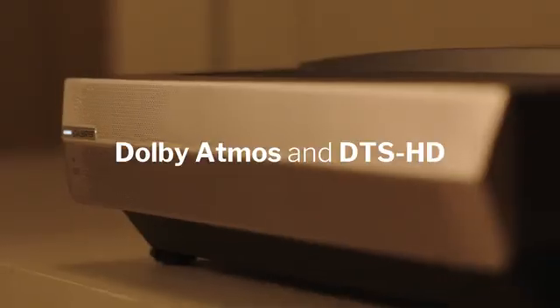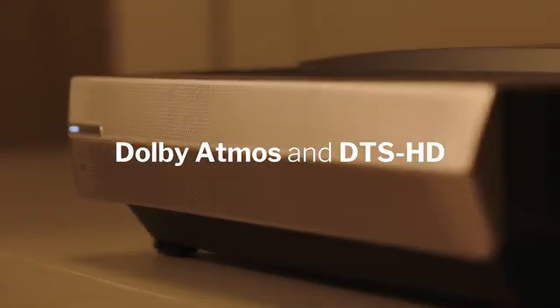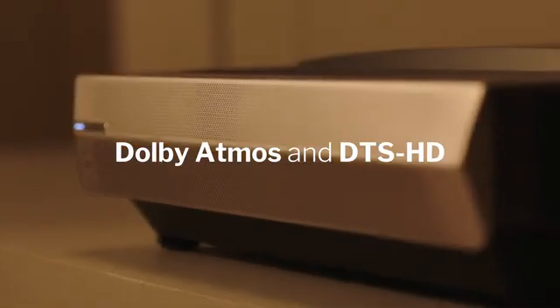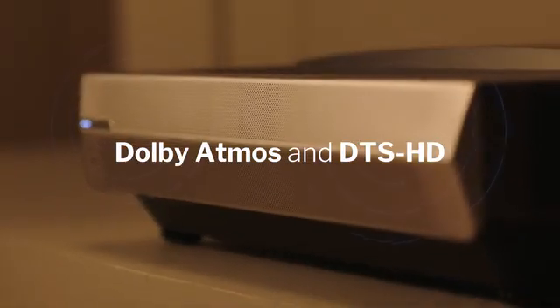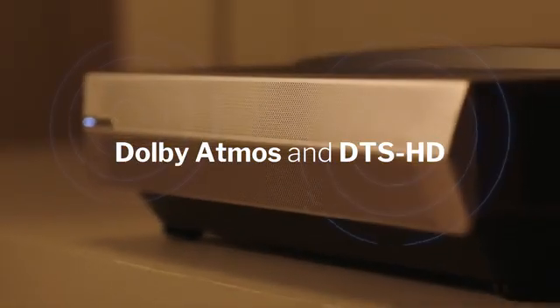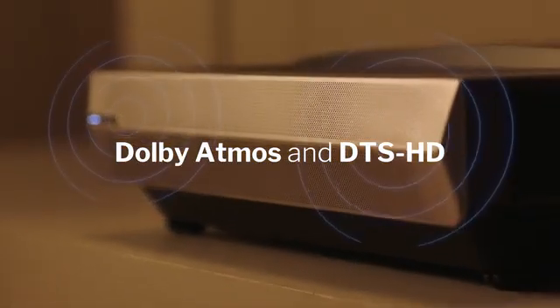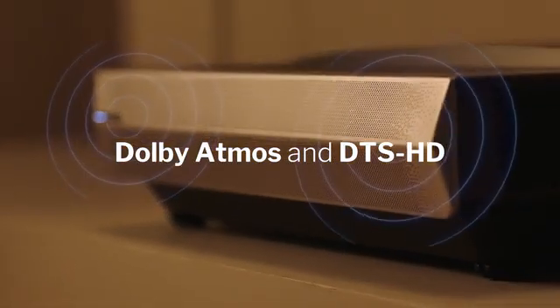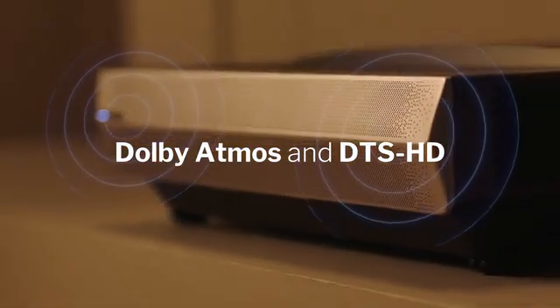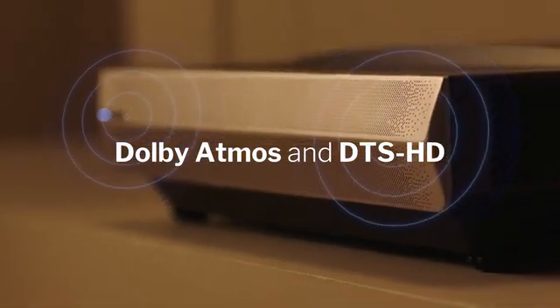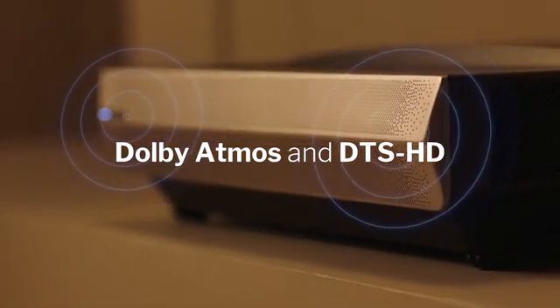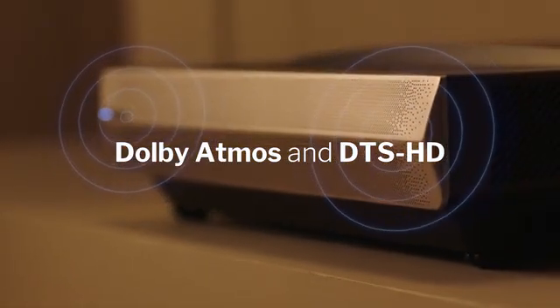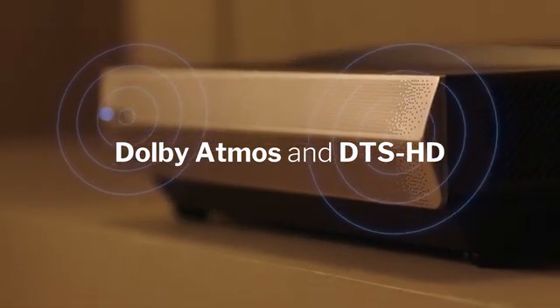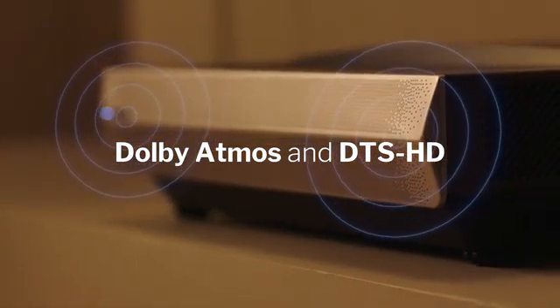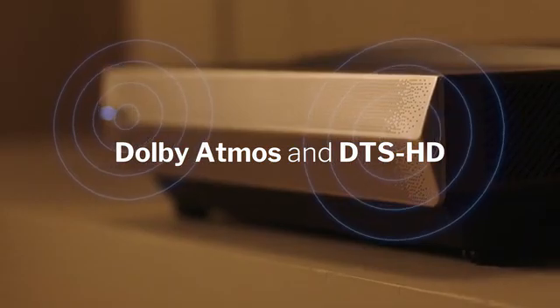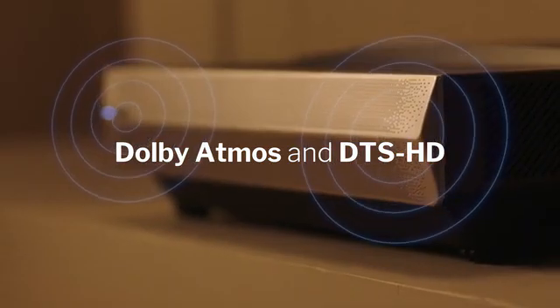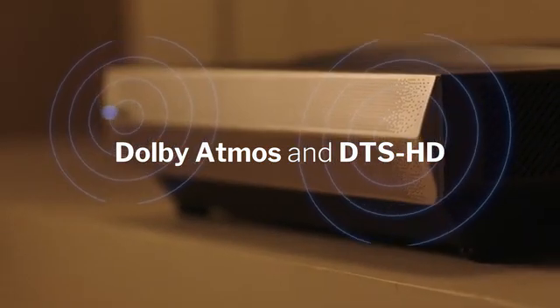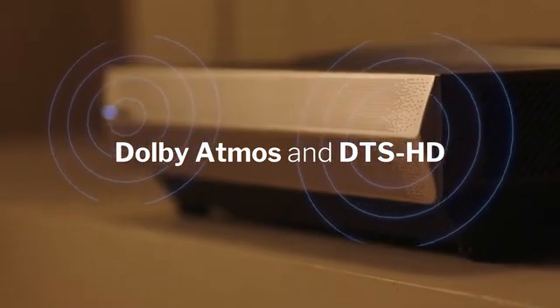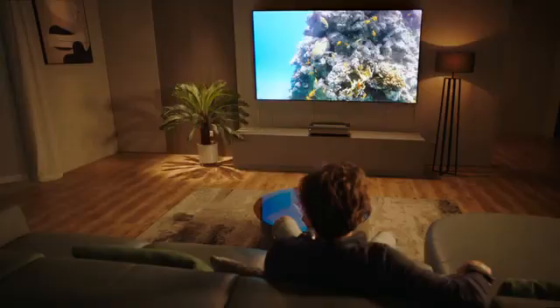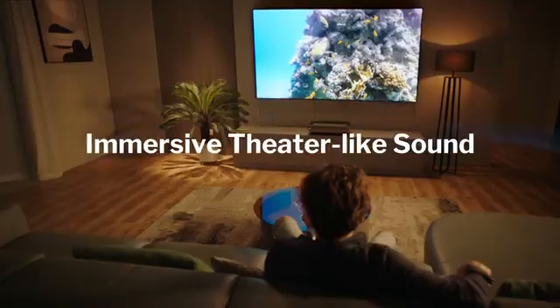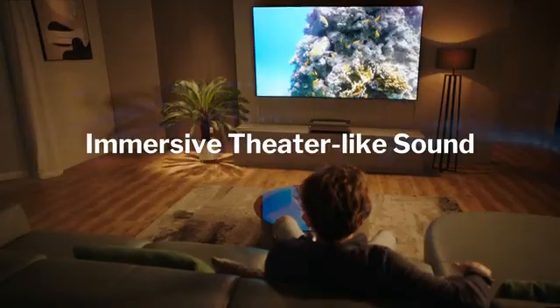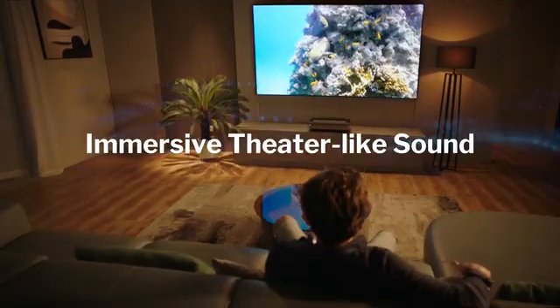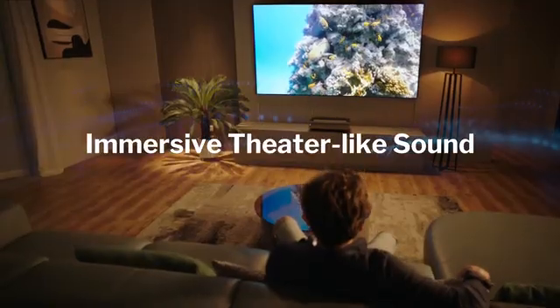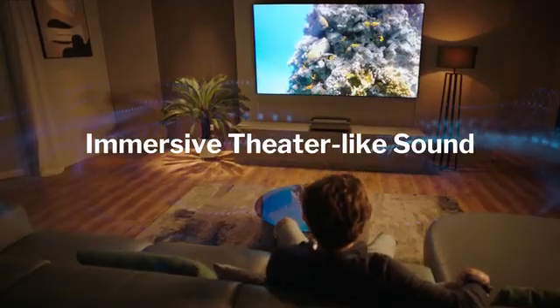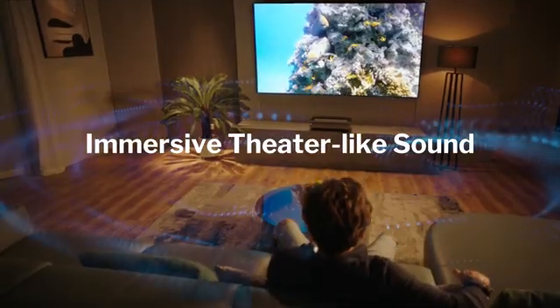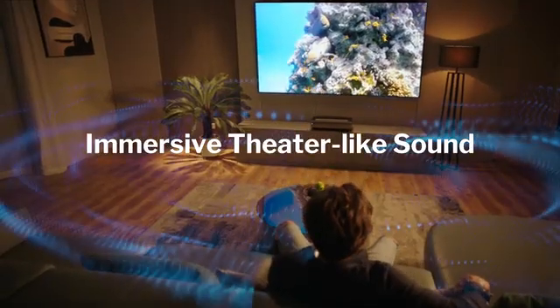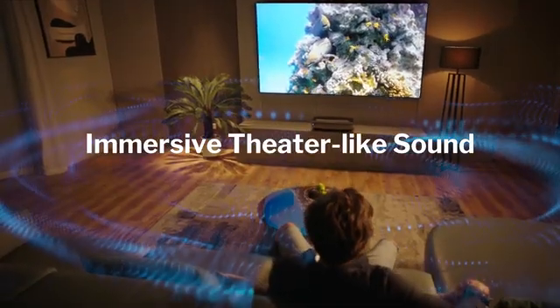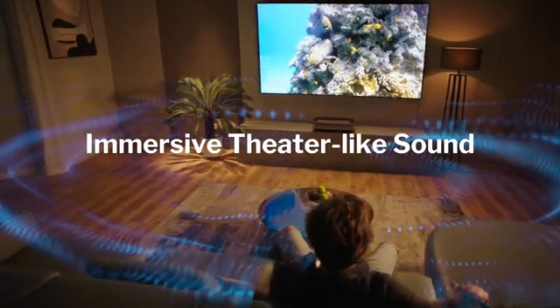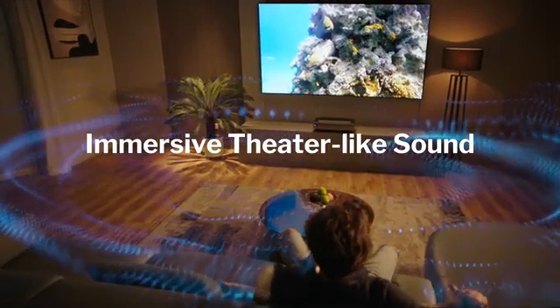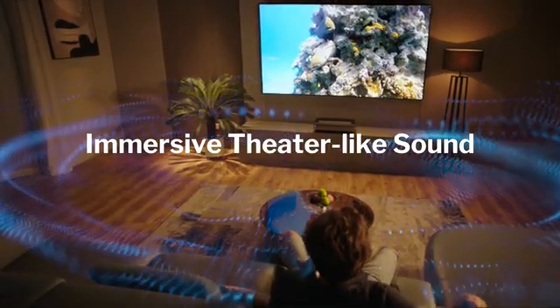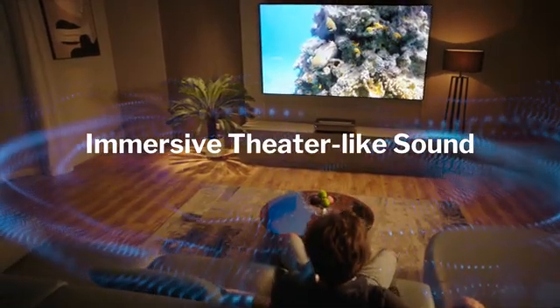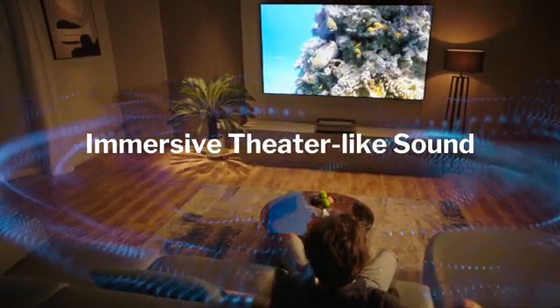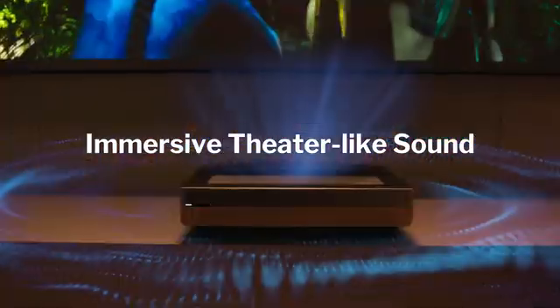Enhanced cinema-quality surround sound with Dolby Atmos instantly creates exceptional audio immersion.